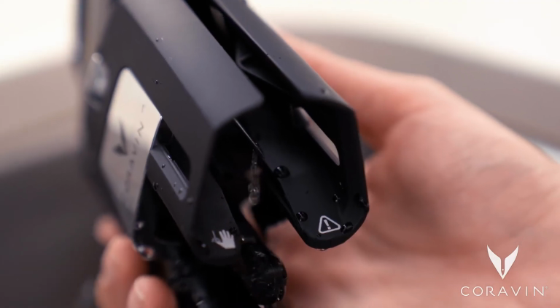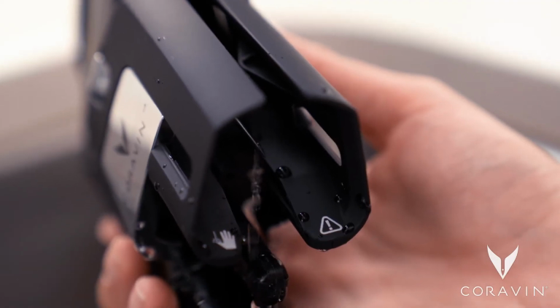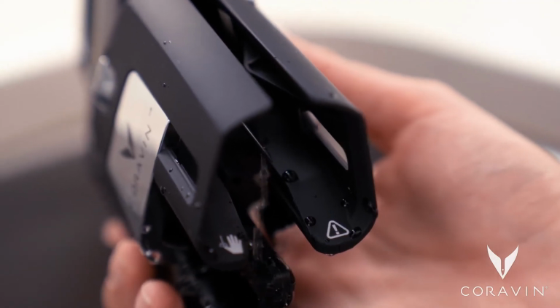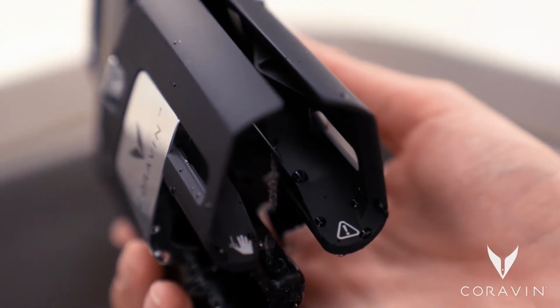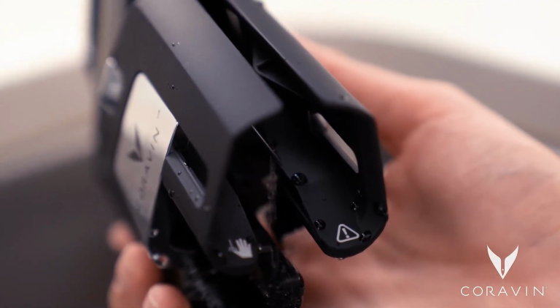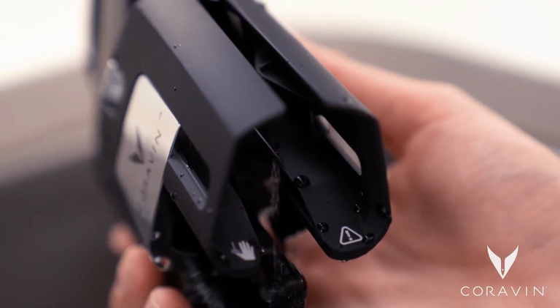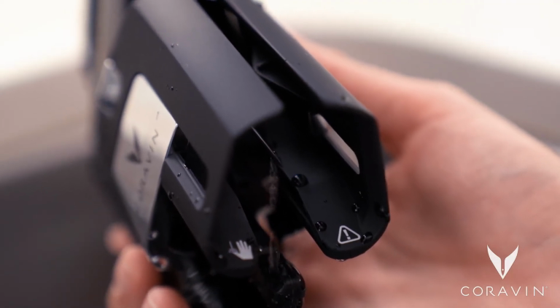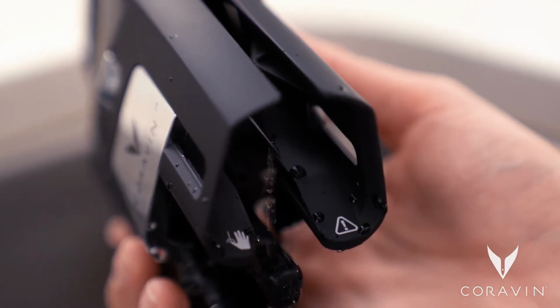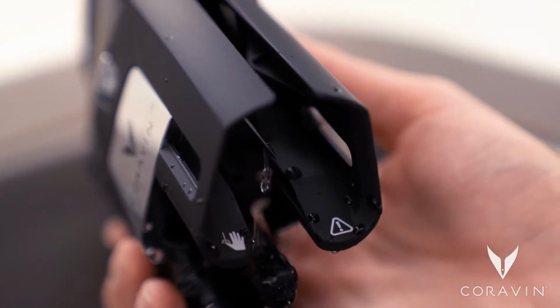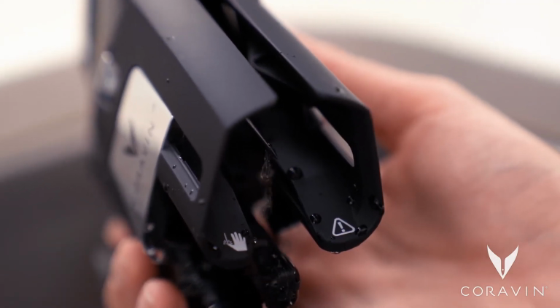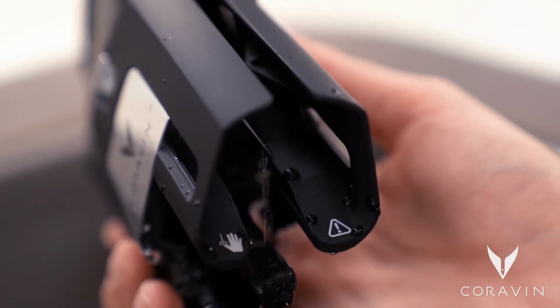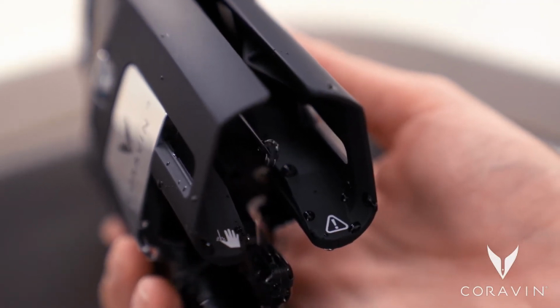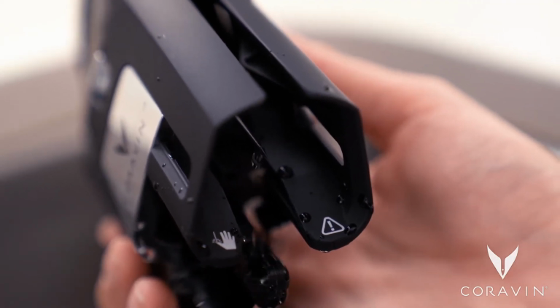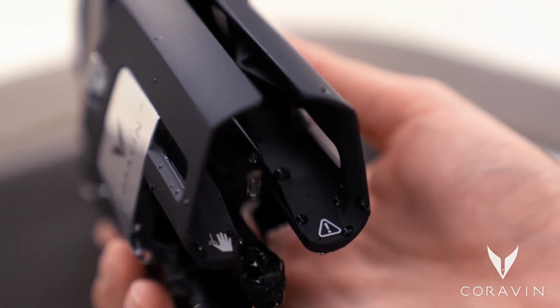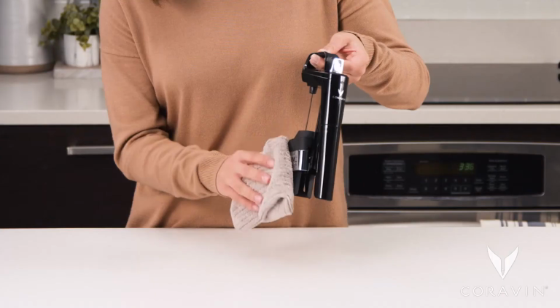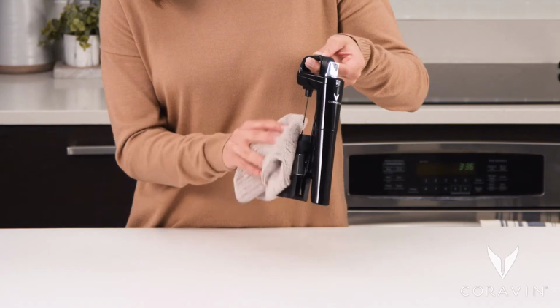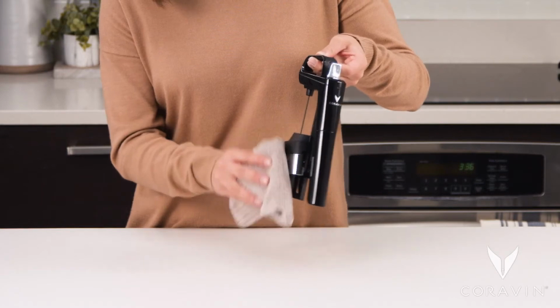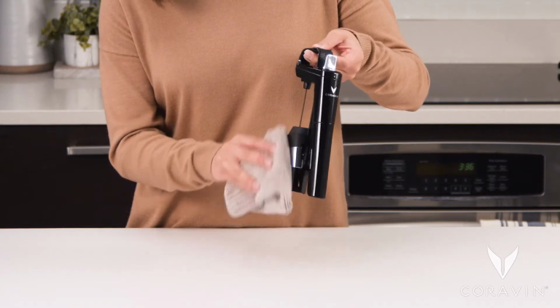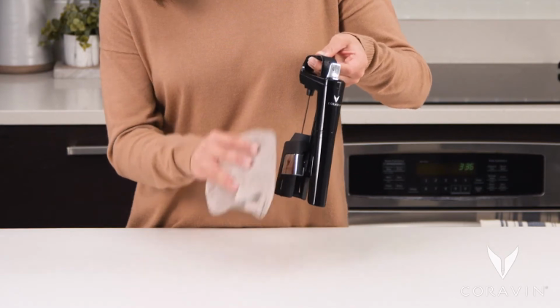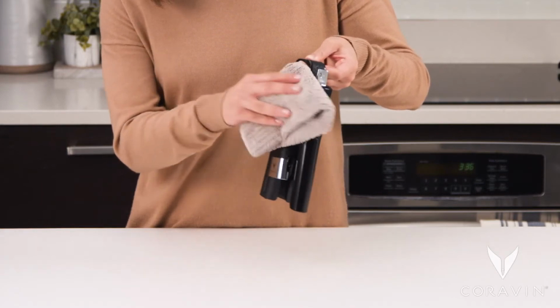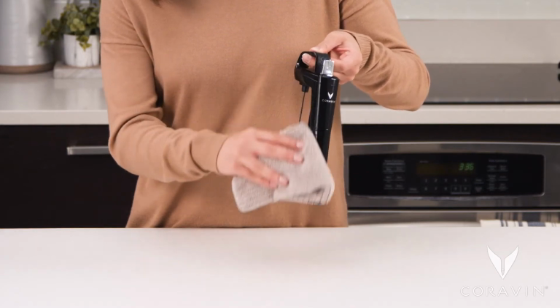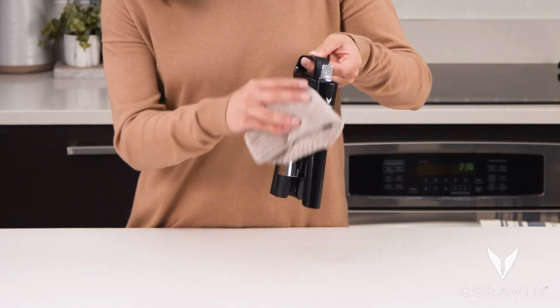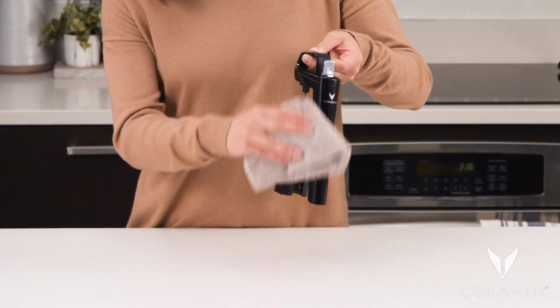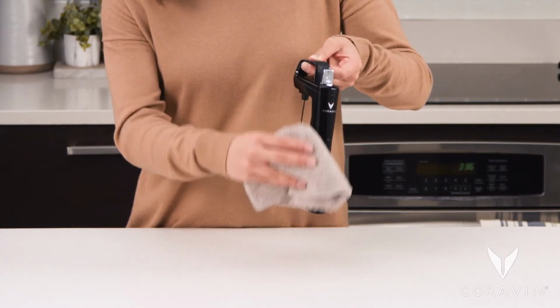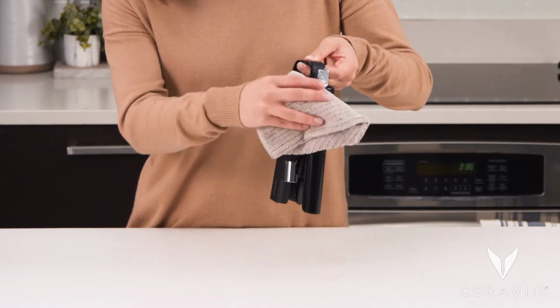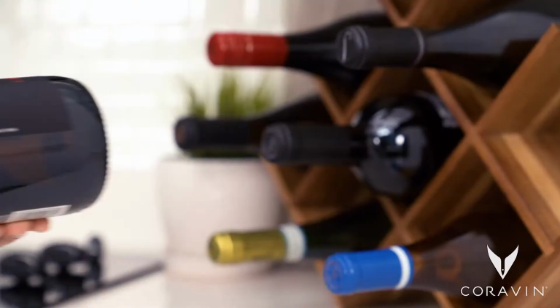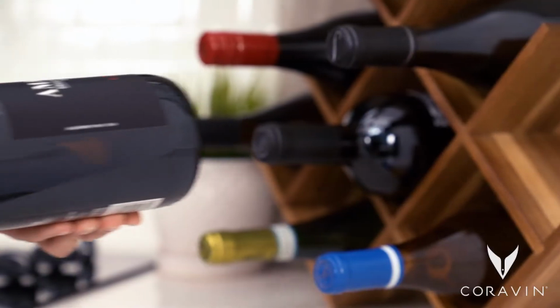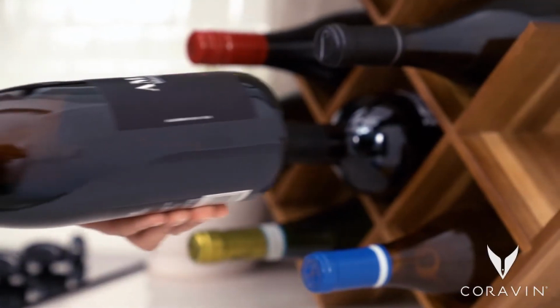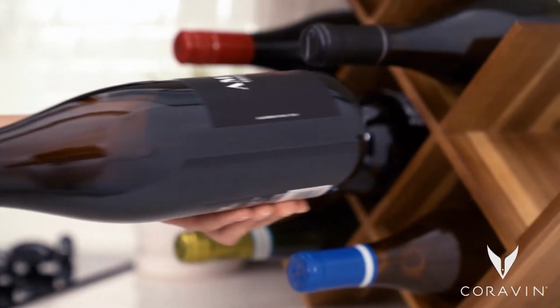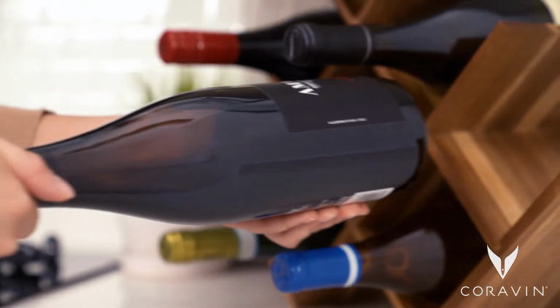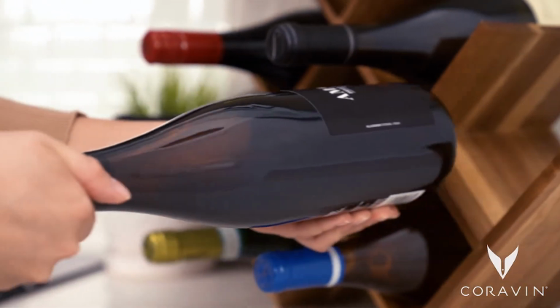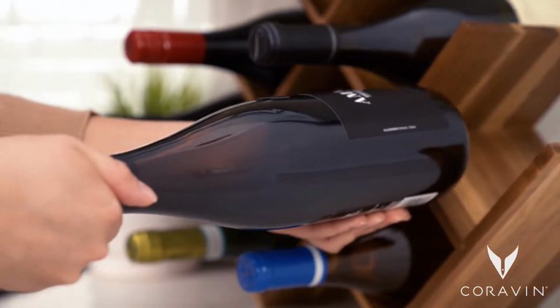Then dry with a clean cloth. Store your wine bottles on their side in a cool, dark place, avoiding temperature fluctuations.